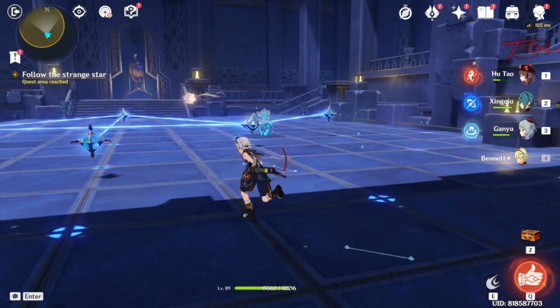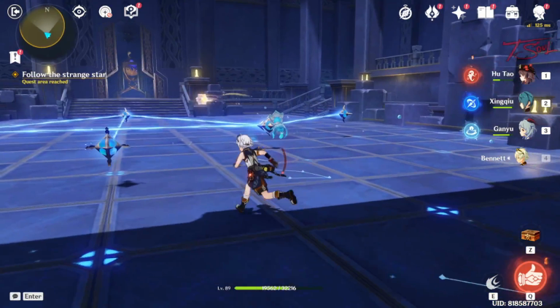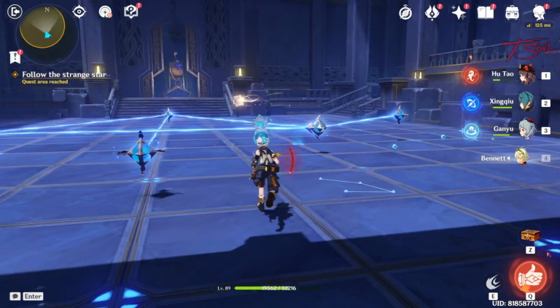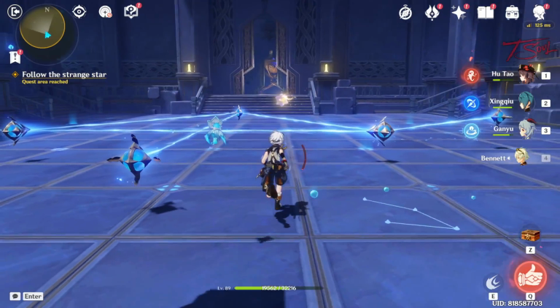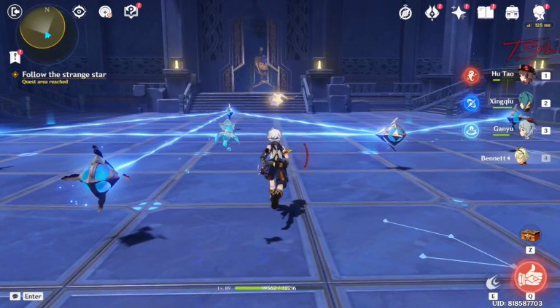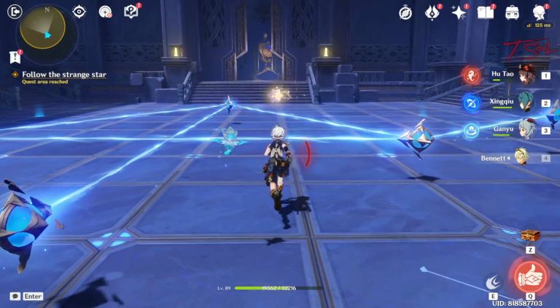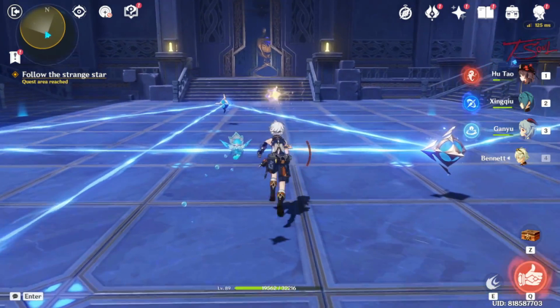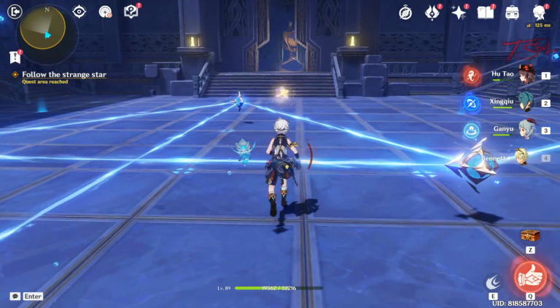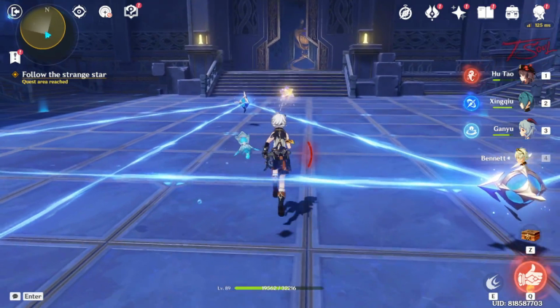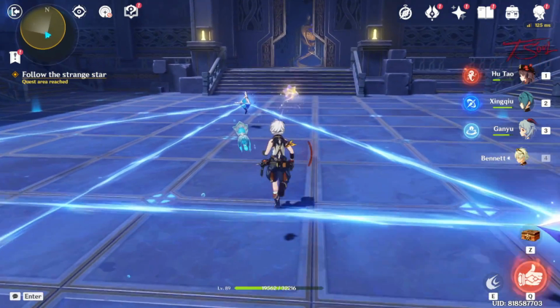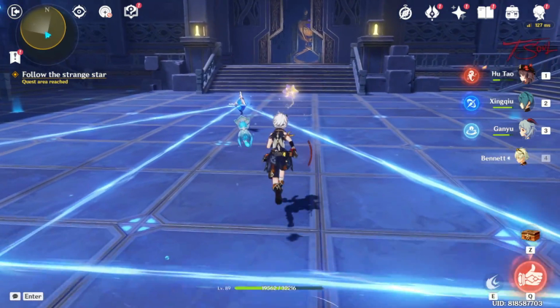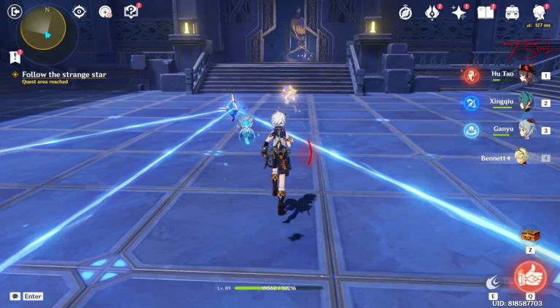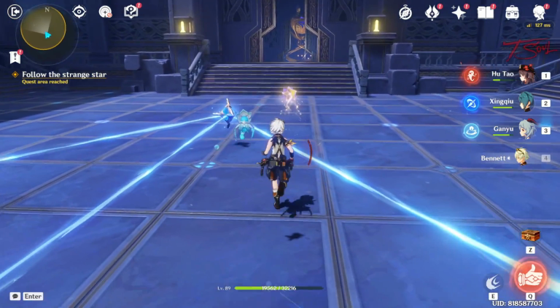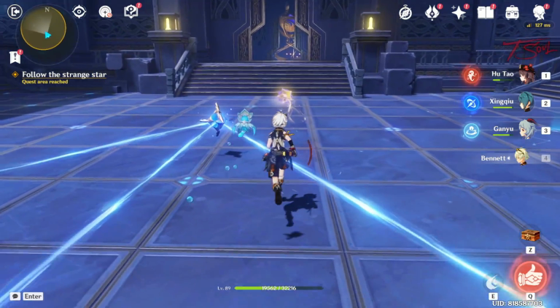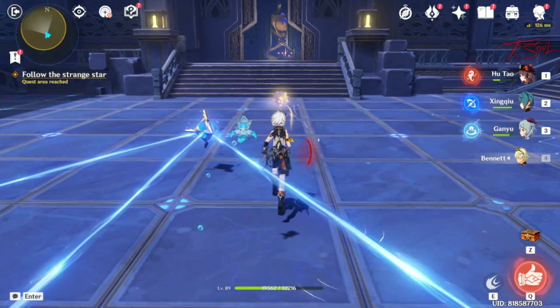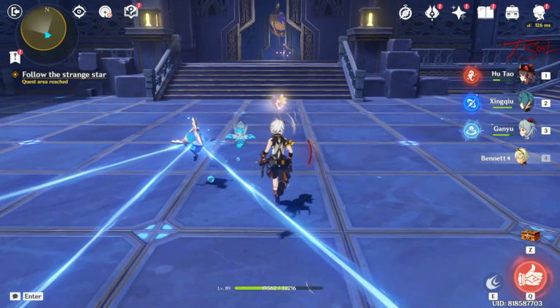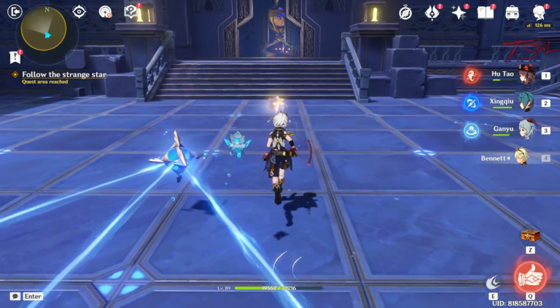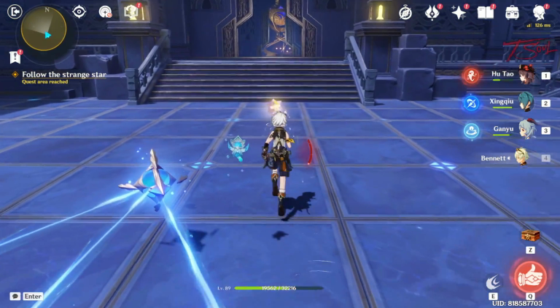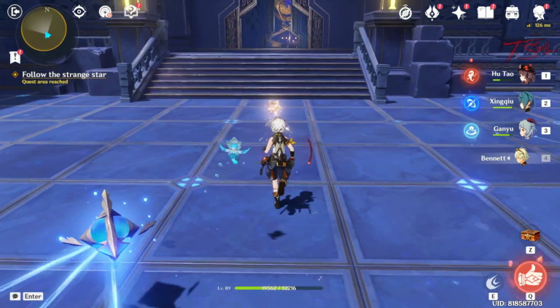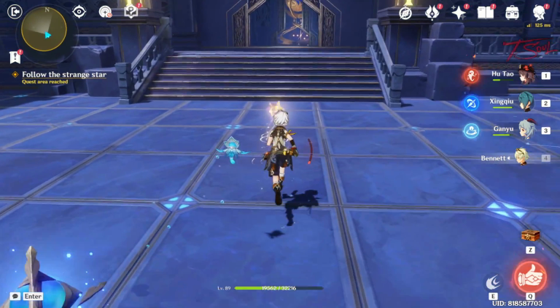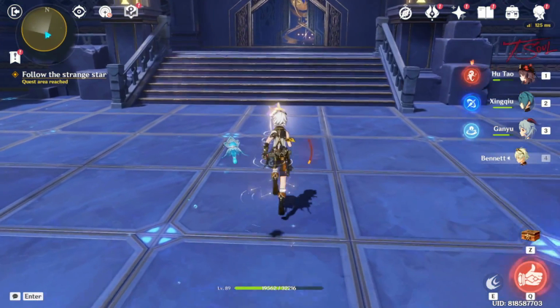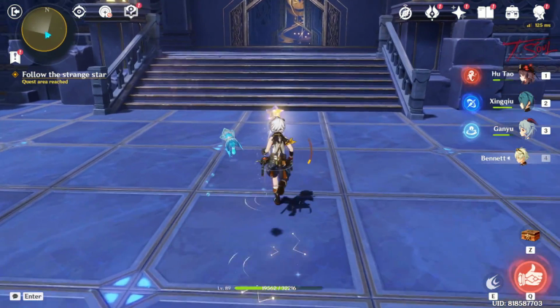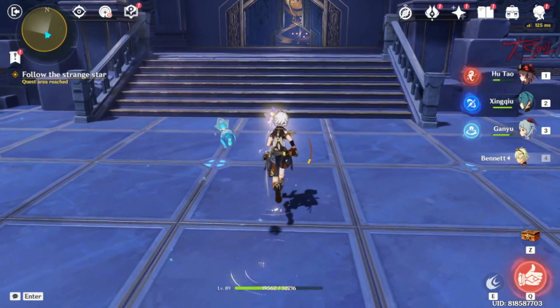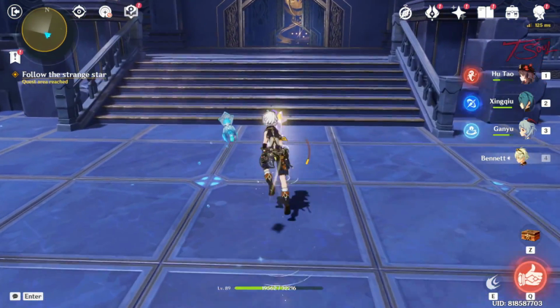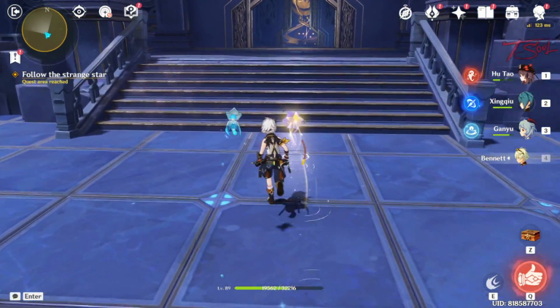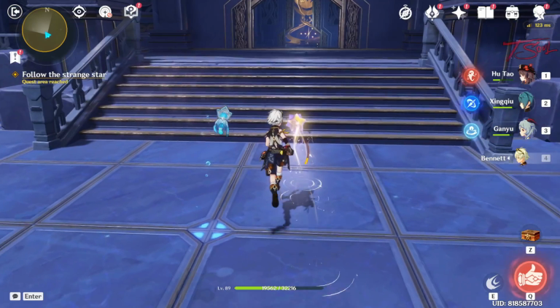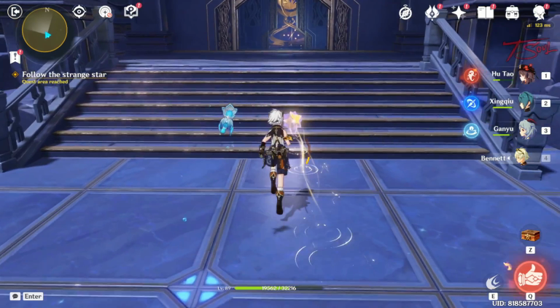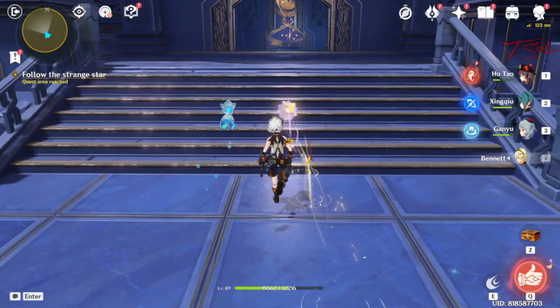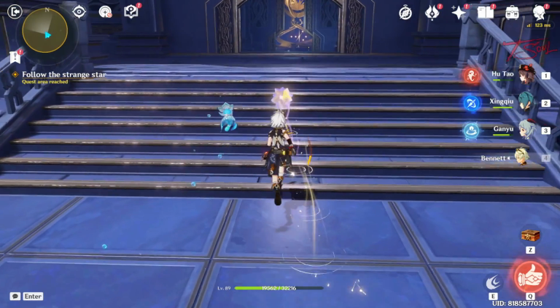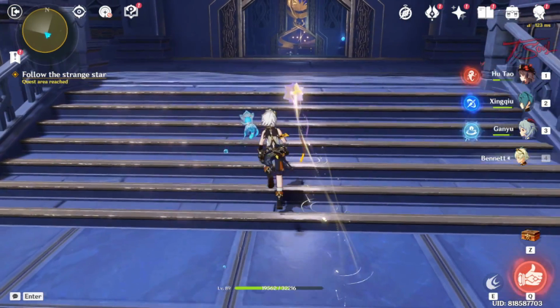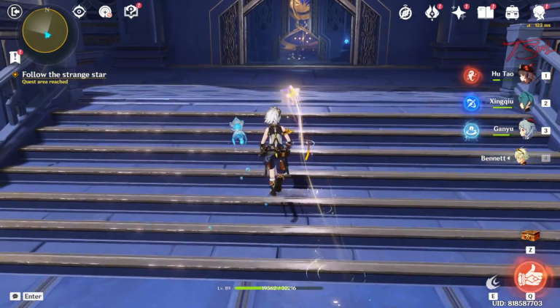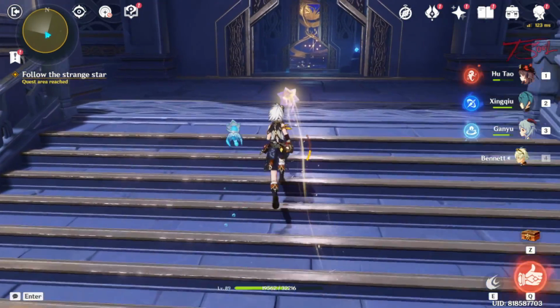After guiding it to the main room, fall into the well in the middle to continue the story, where you do a little bullet hell event with Mona.